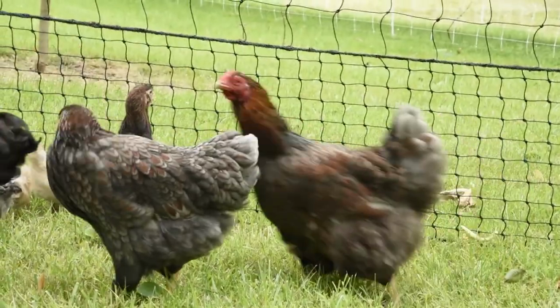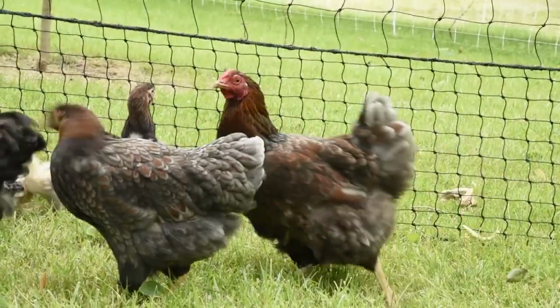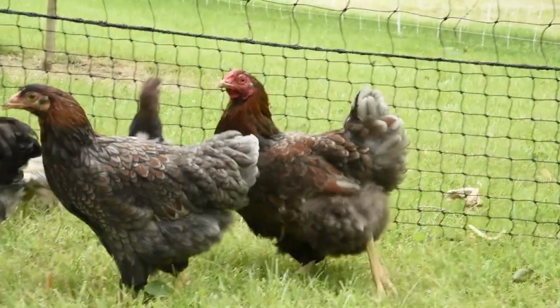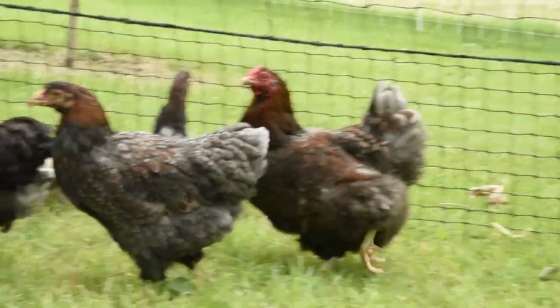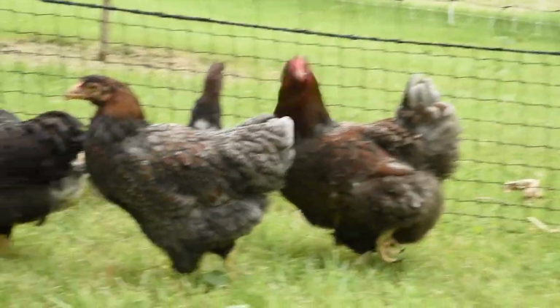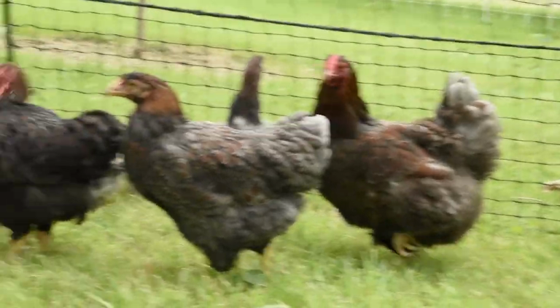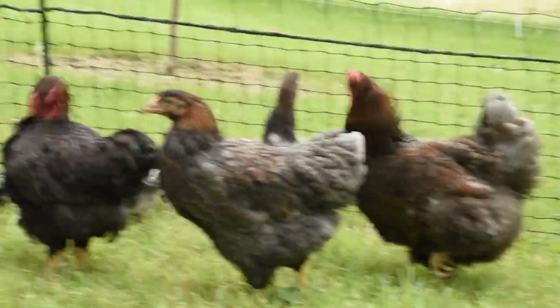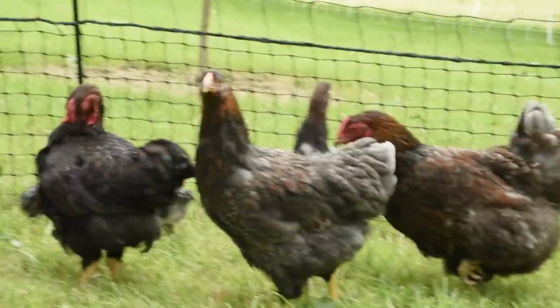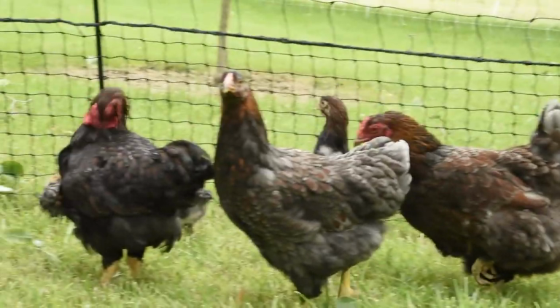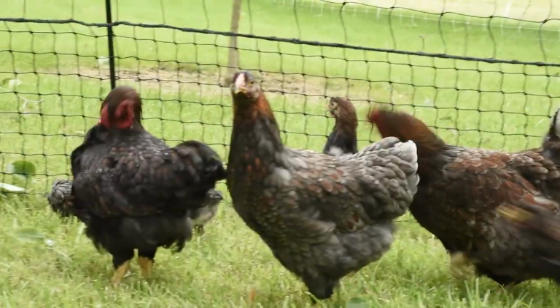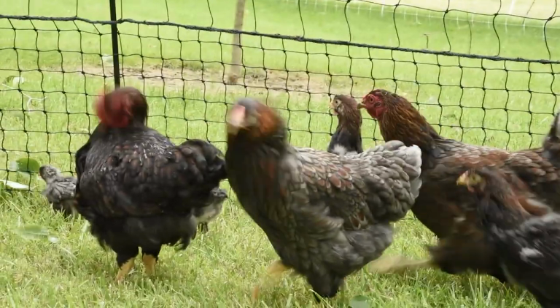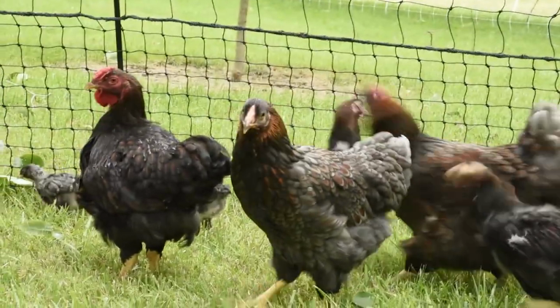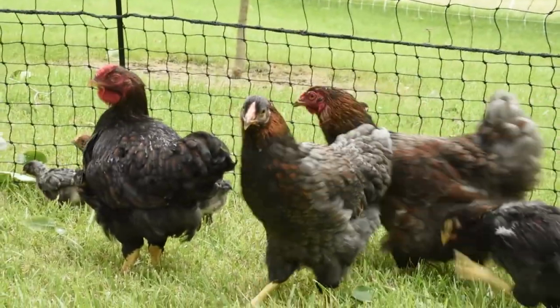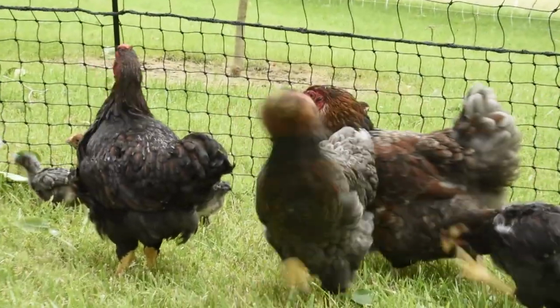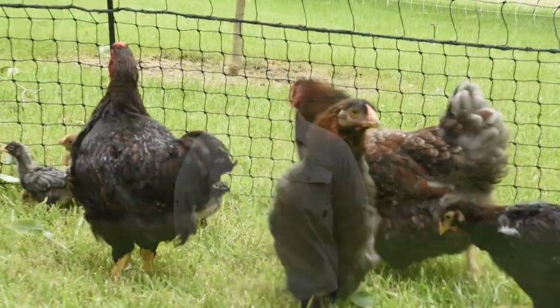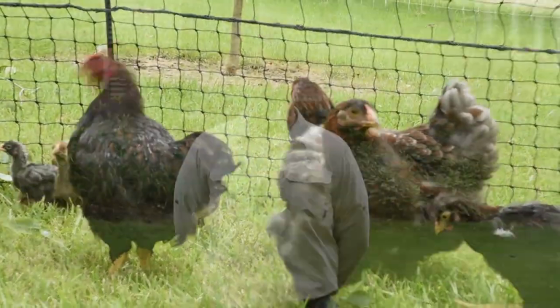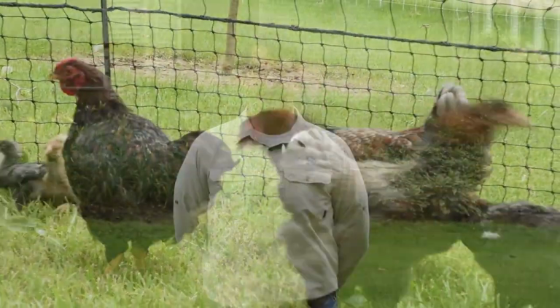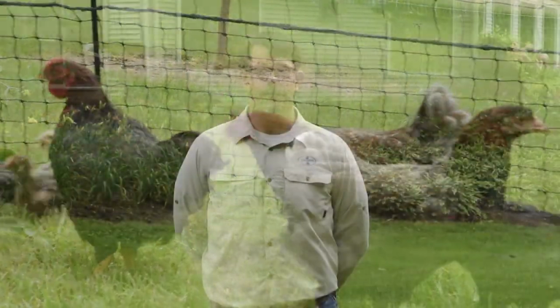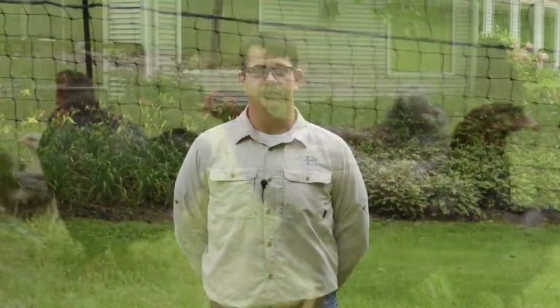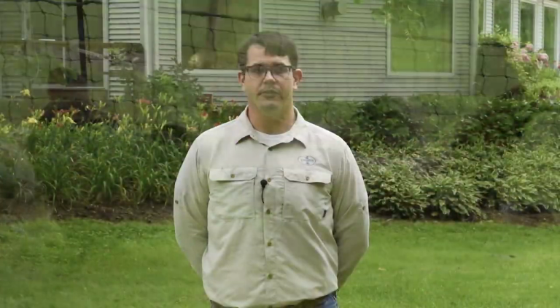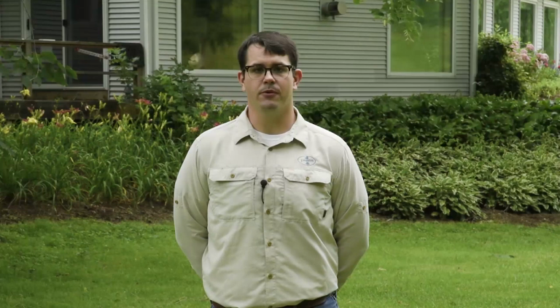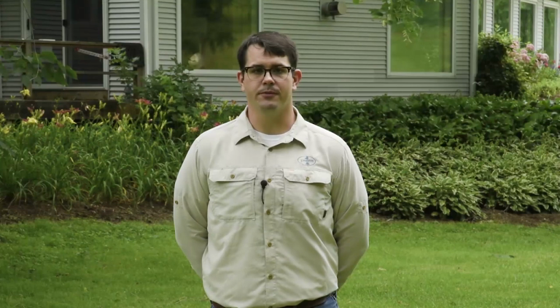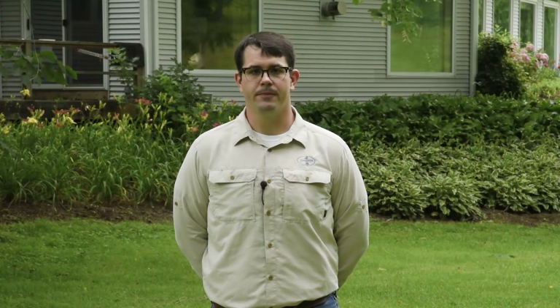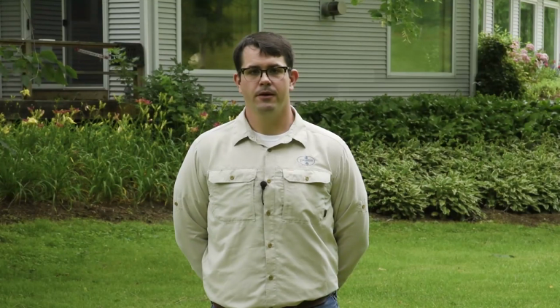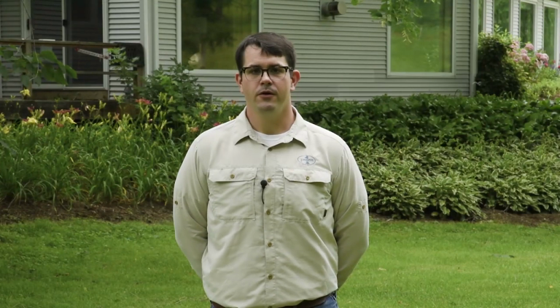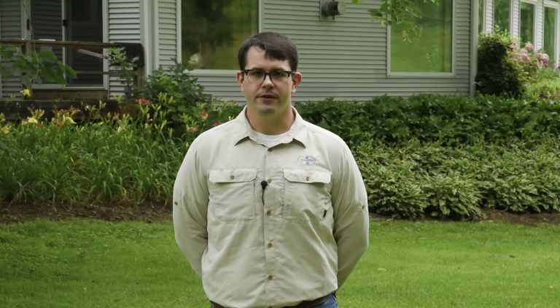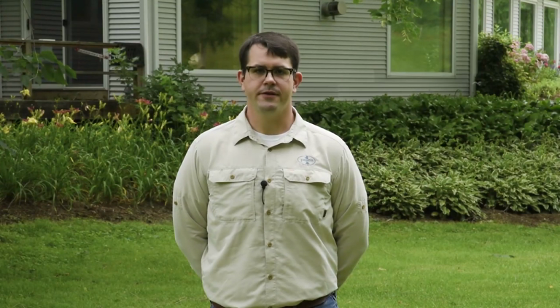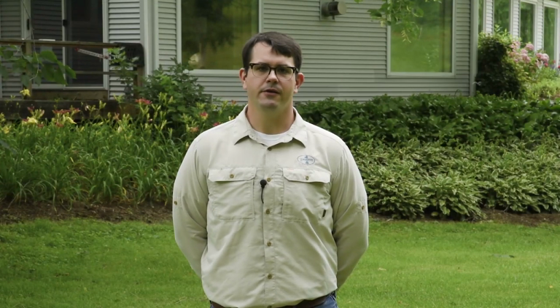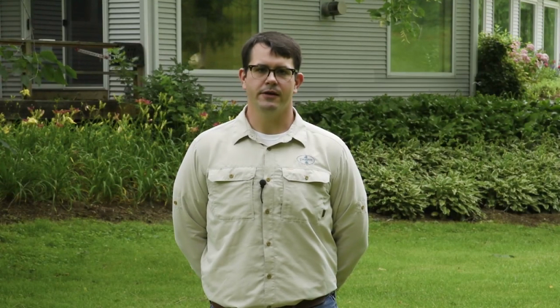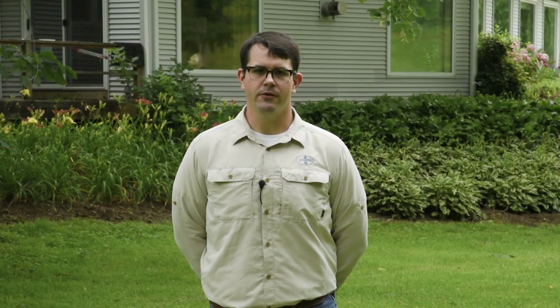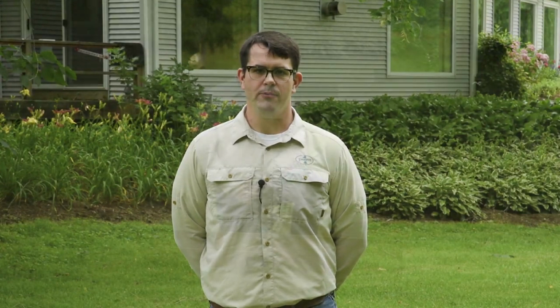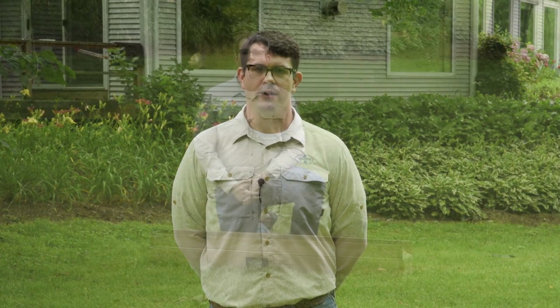It's a non-electrified mesh that installs without any tools and is very portable. So let's take a look at the new Hen Pen.